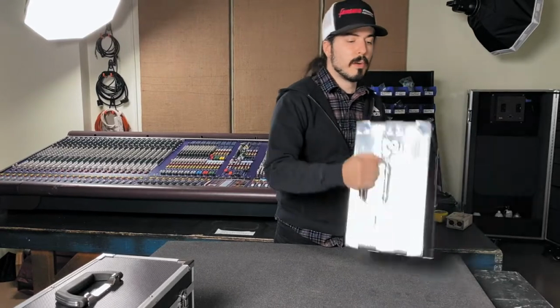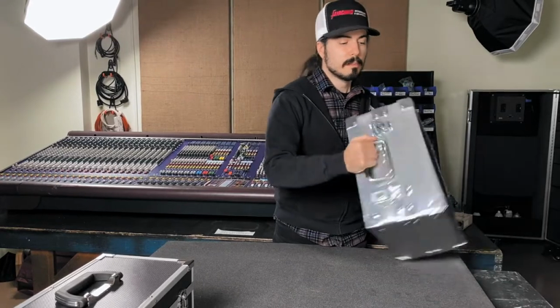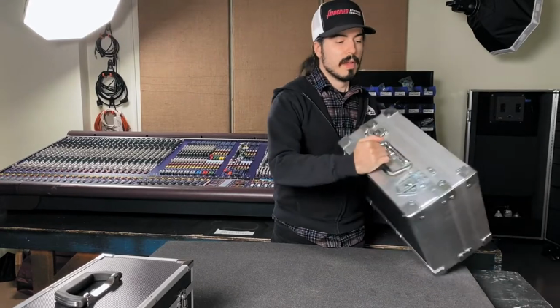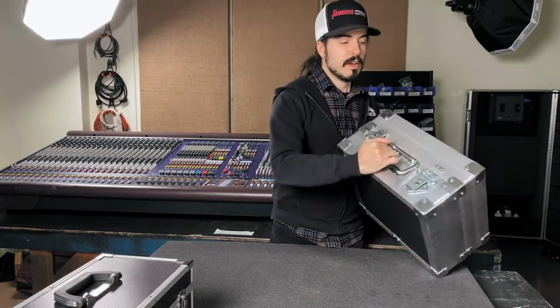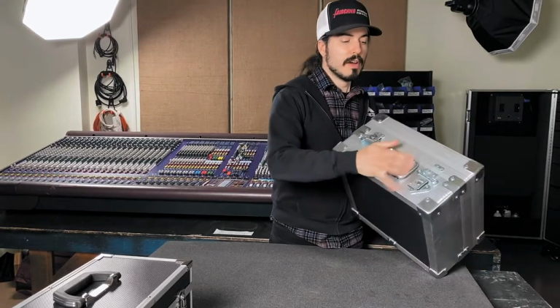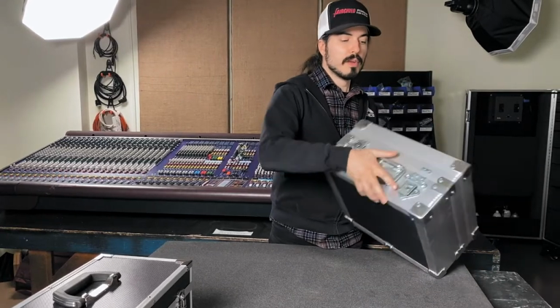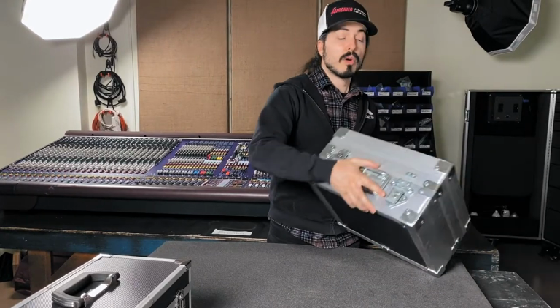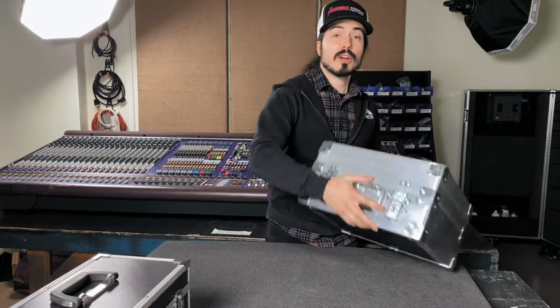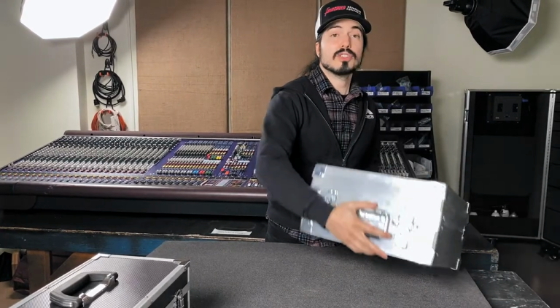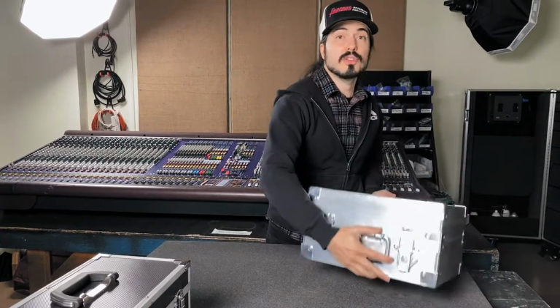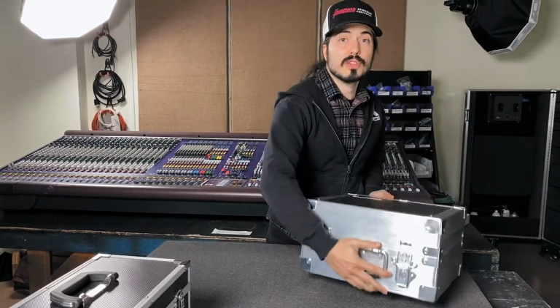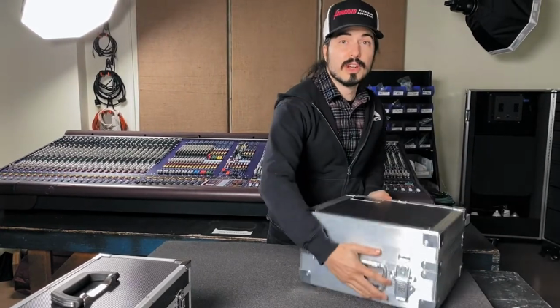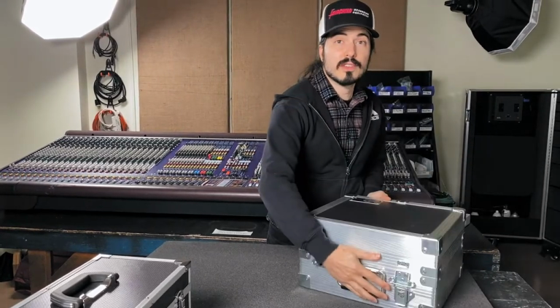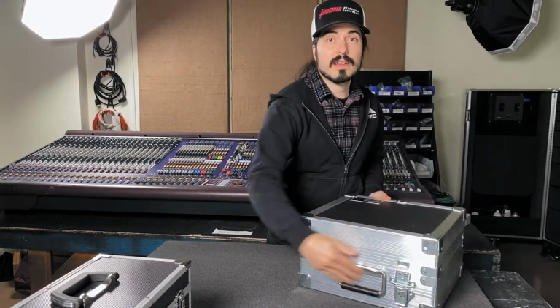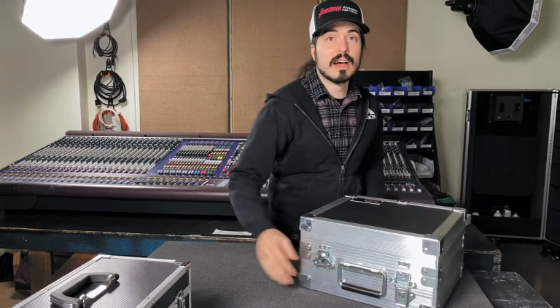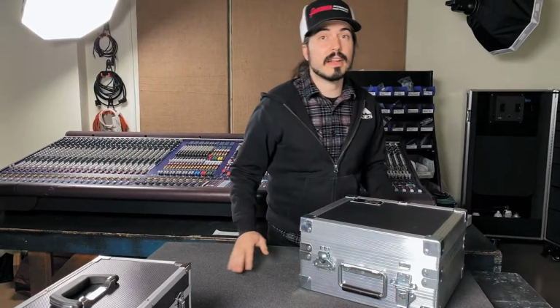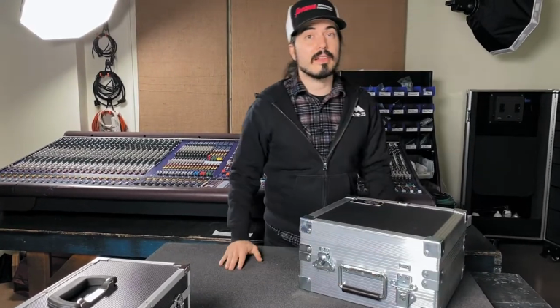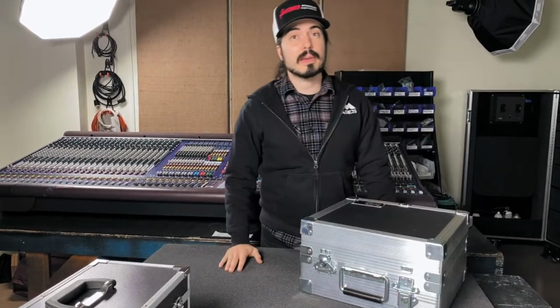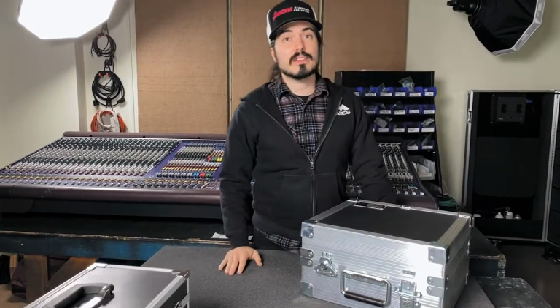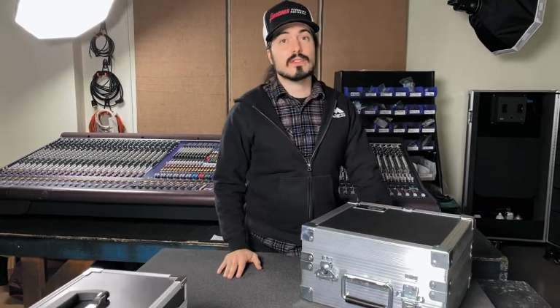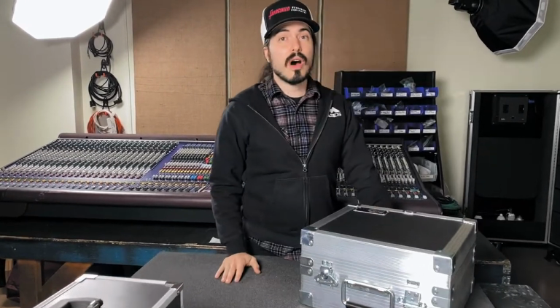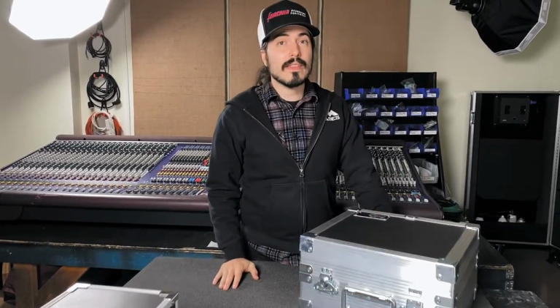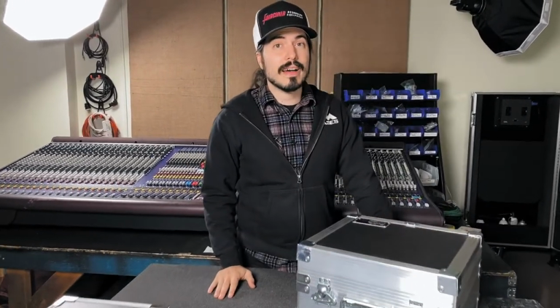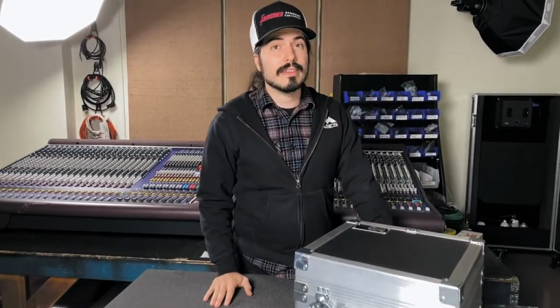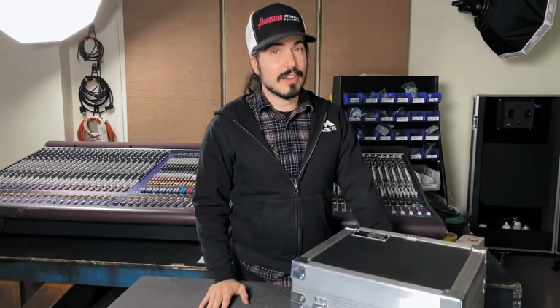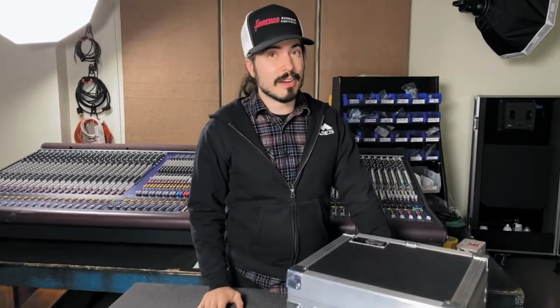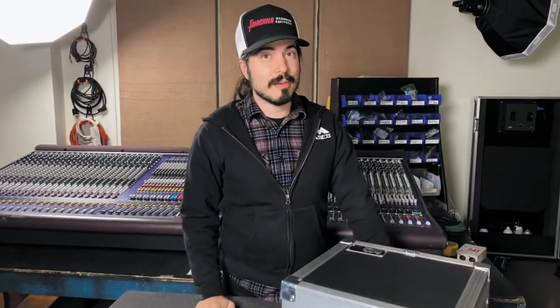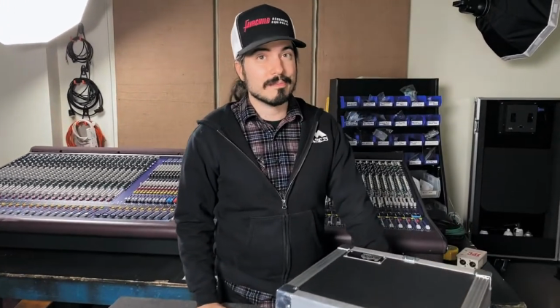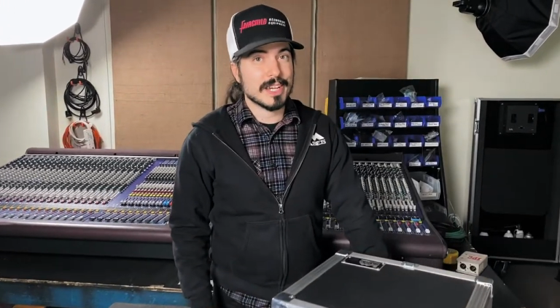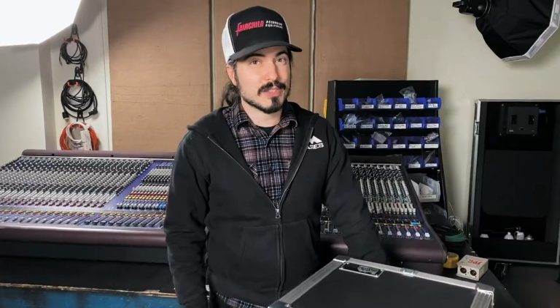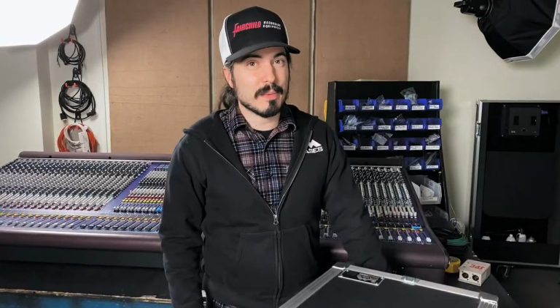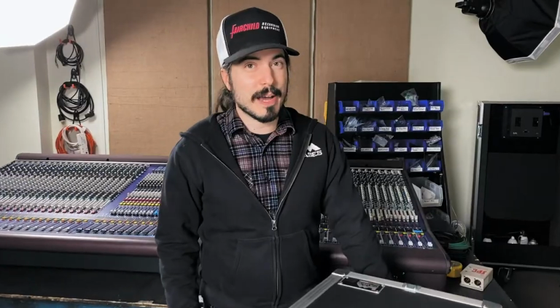If you have any more questions, you can check this case out at lmcasesonline.com. Thanks for stopping by.